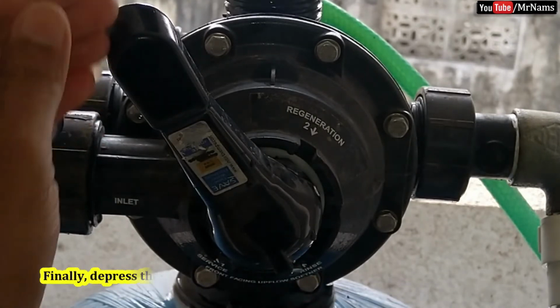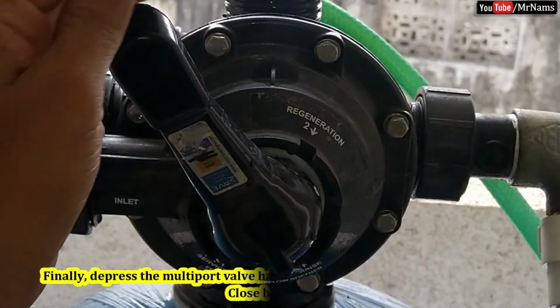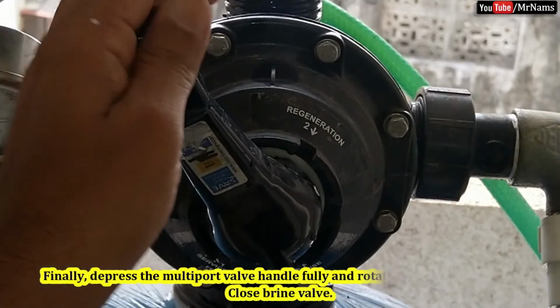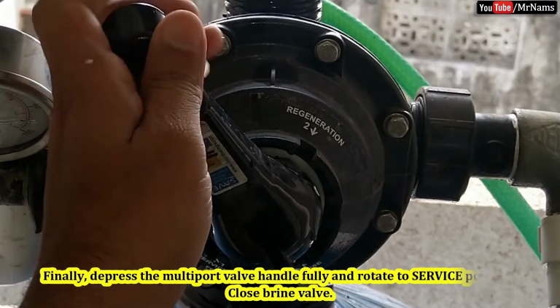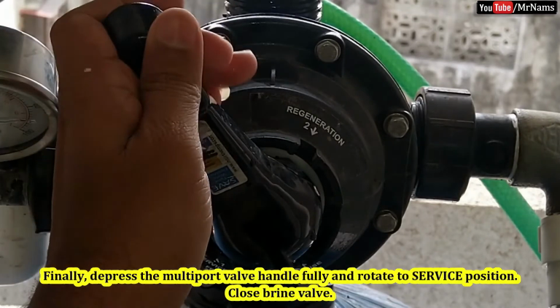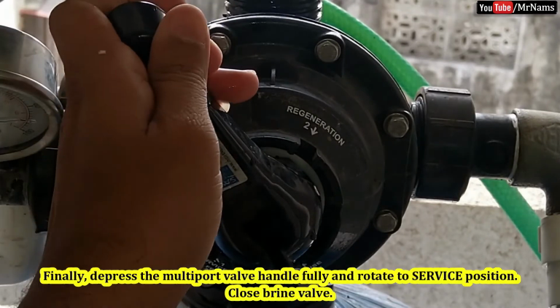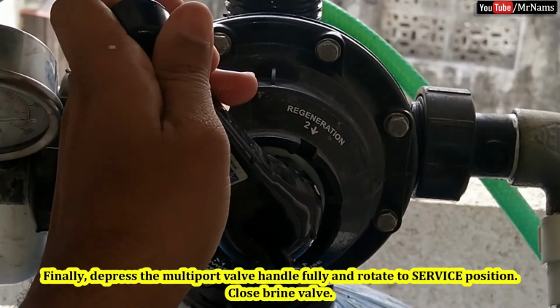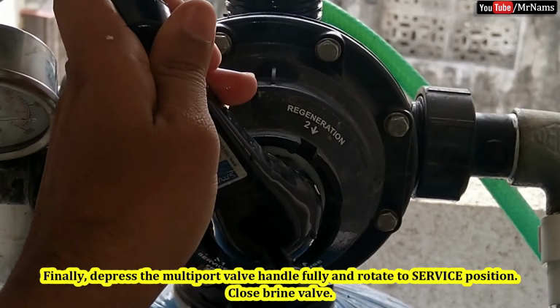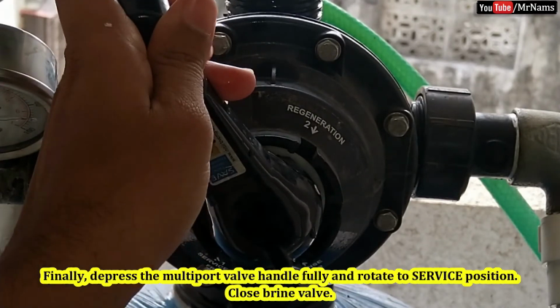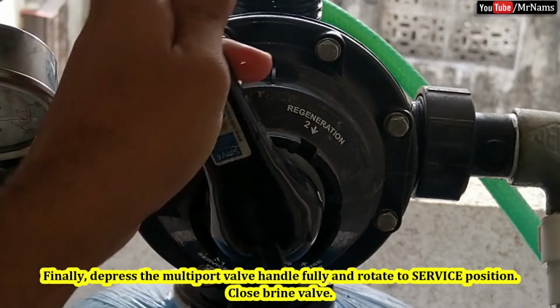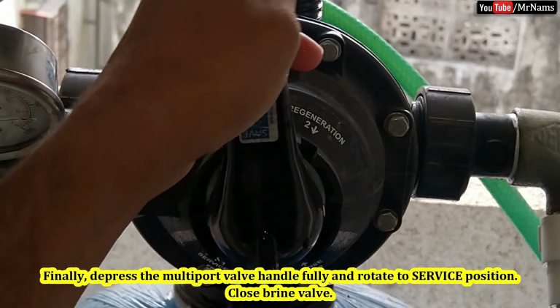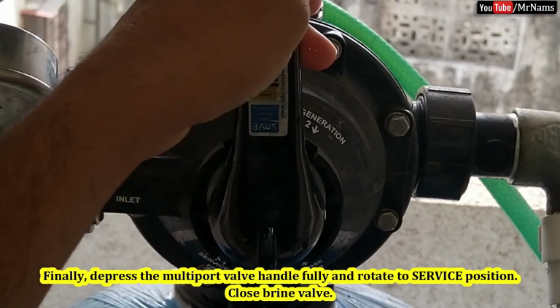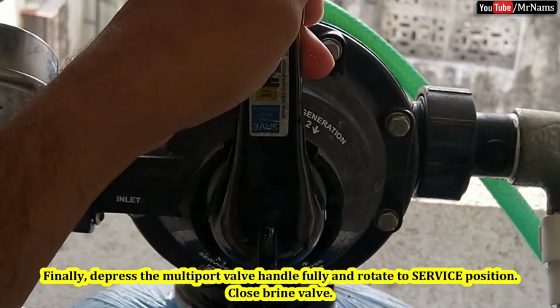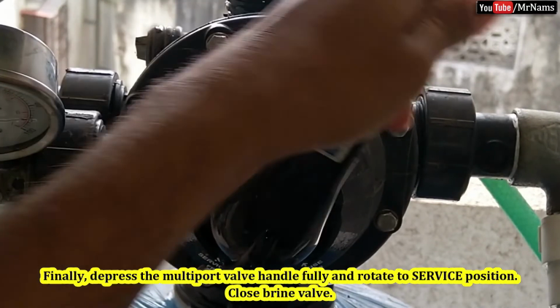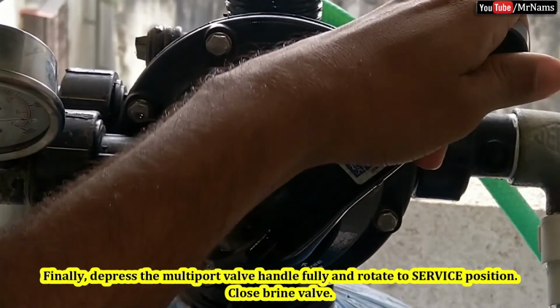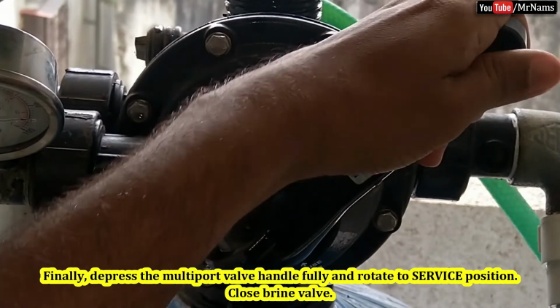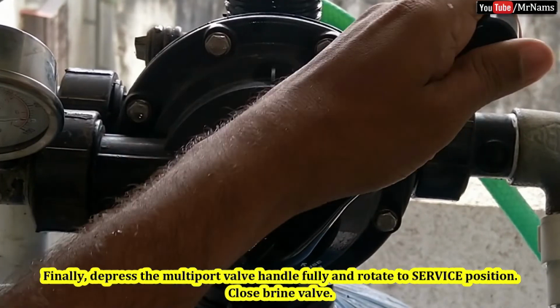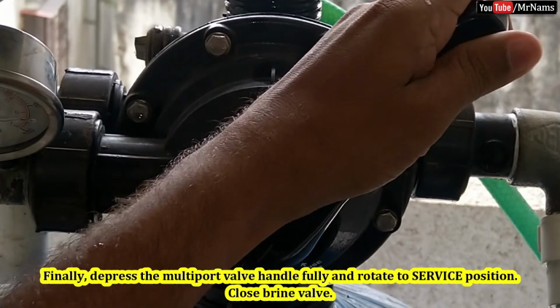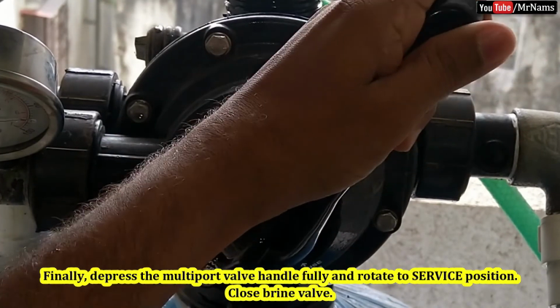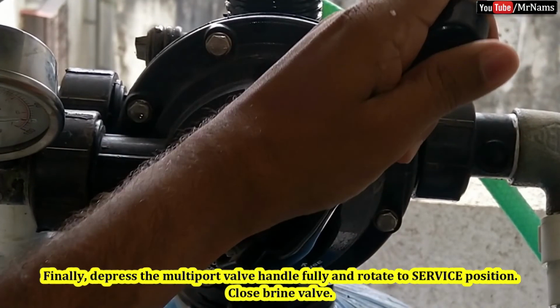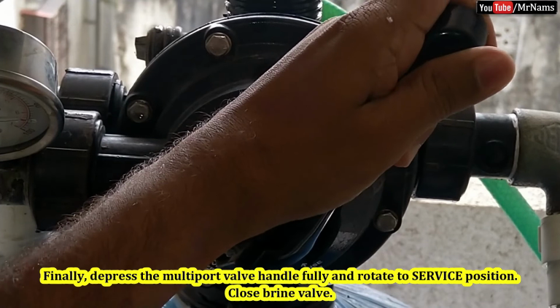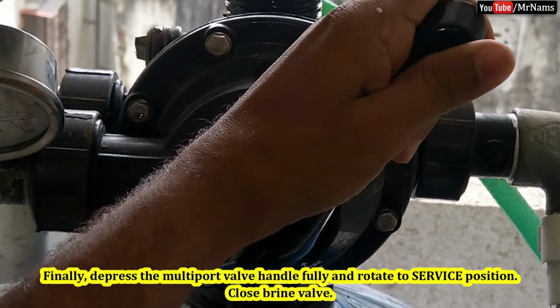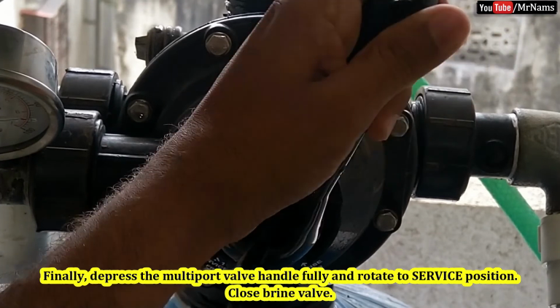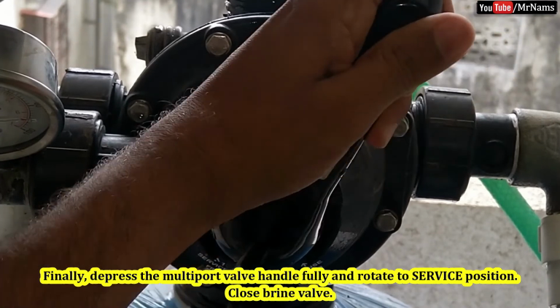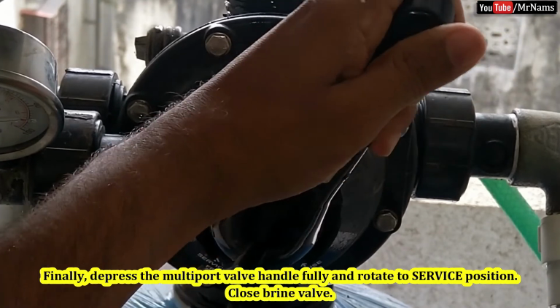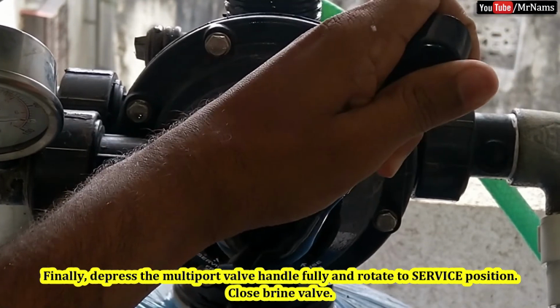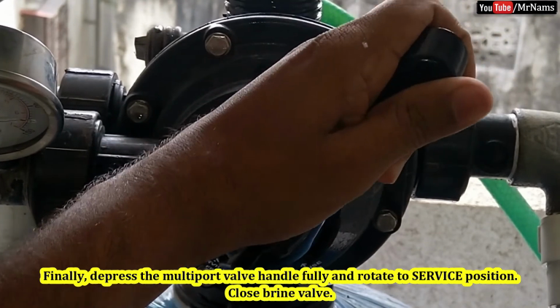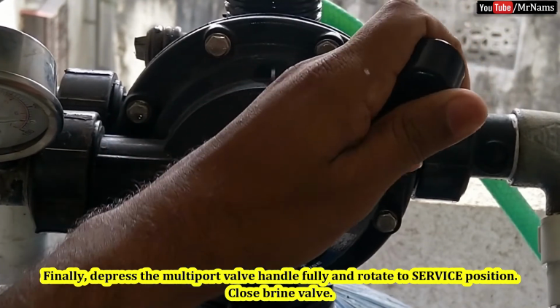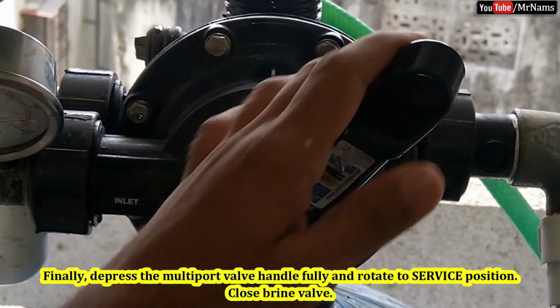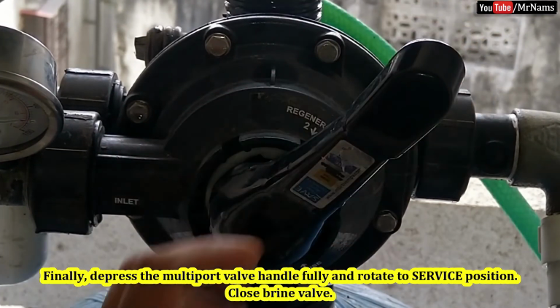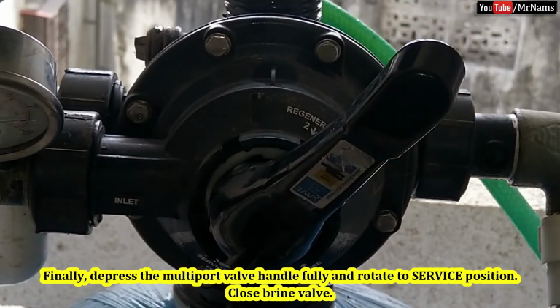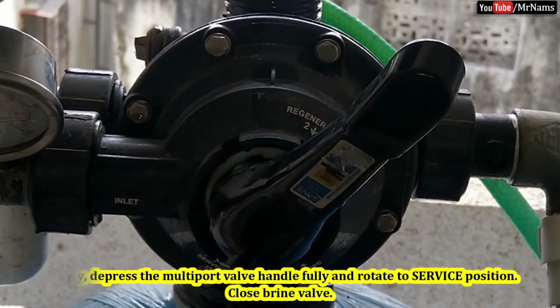Finally, depress the multi-port valve handle fully and rotate to the service position, and close the brine valve.